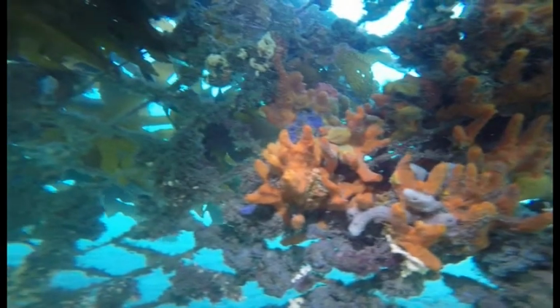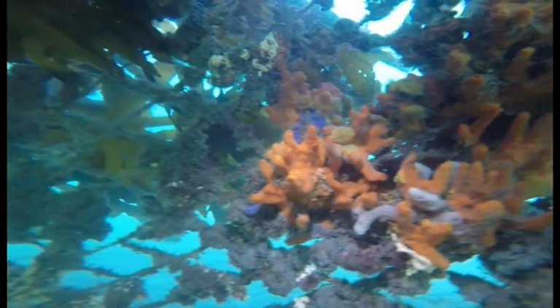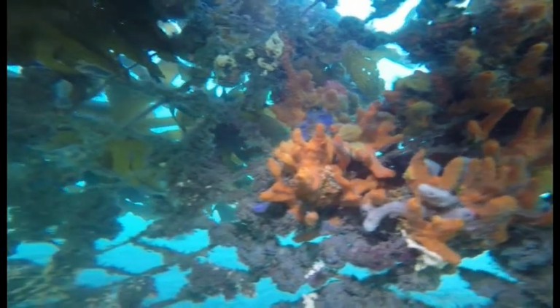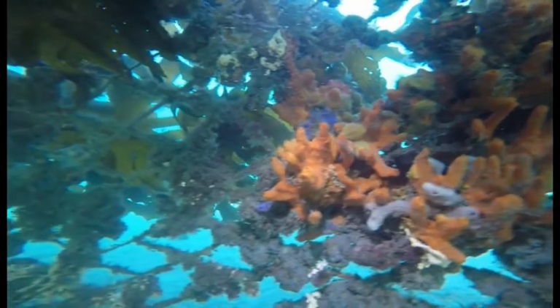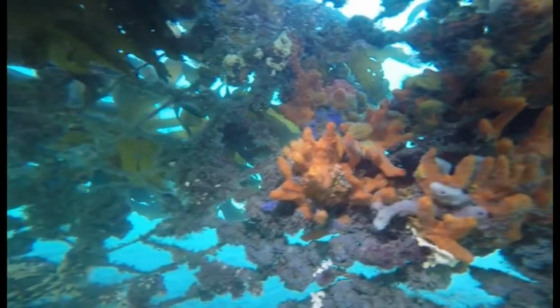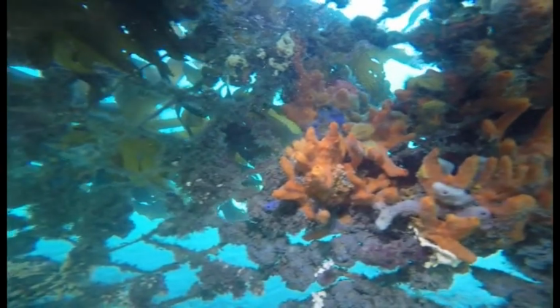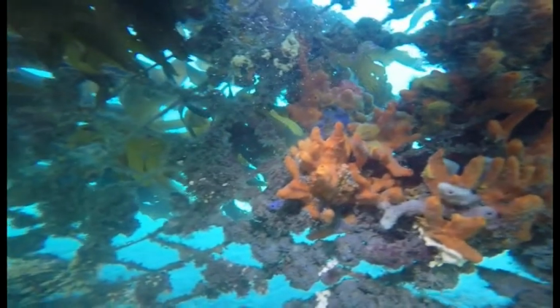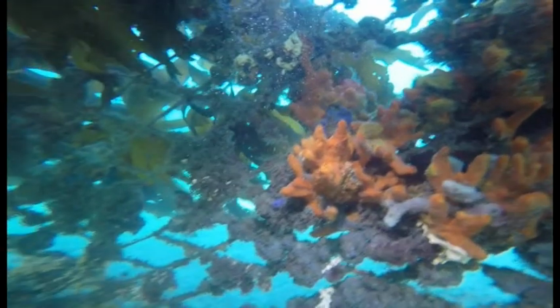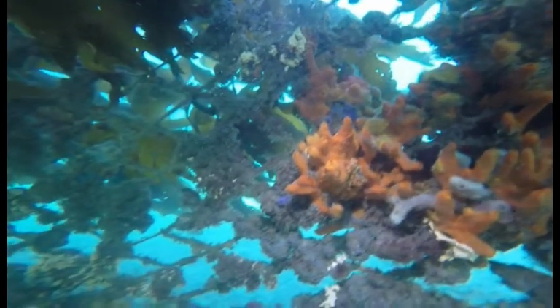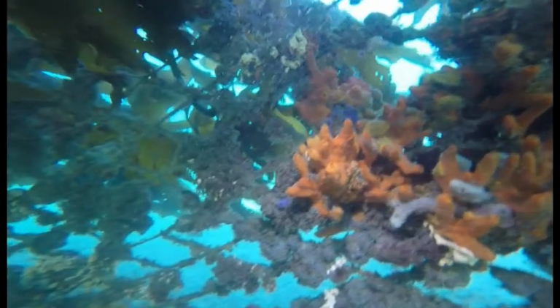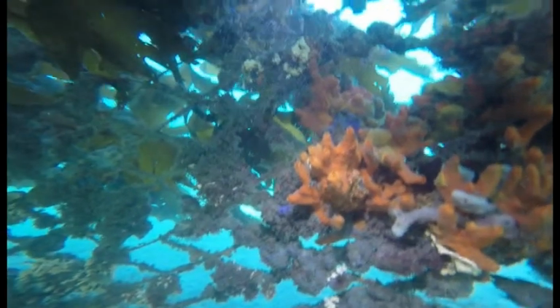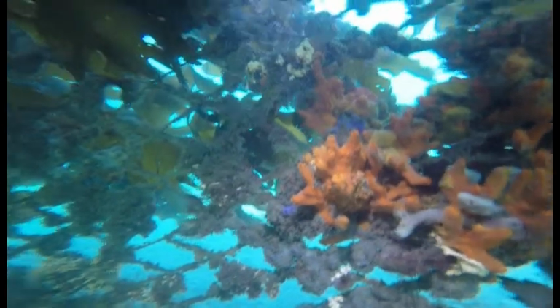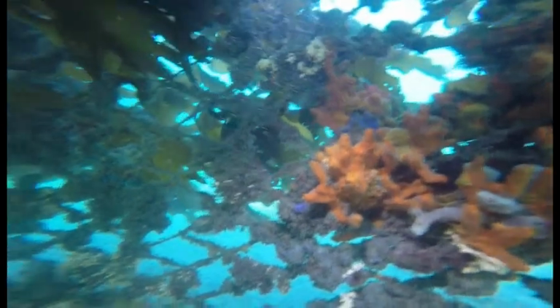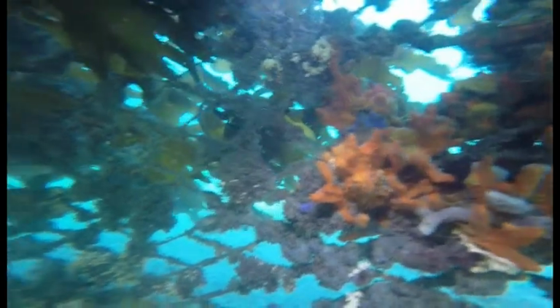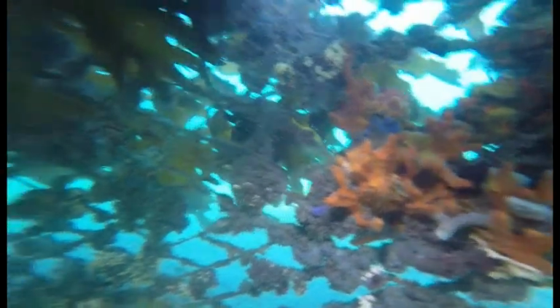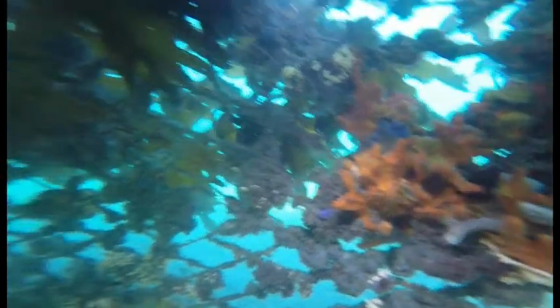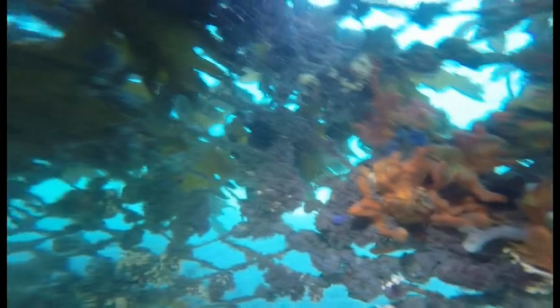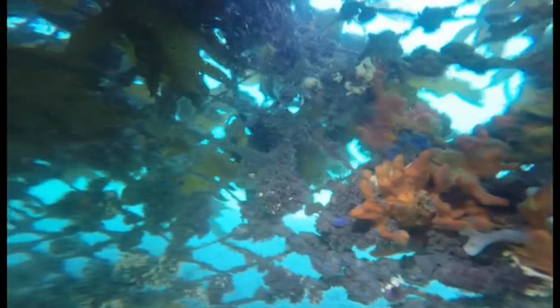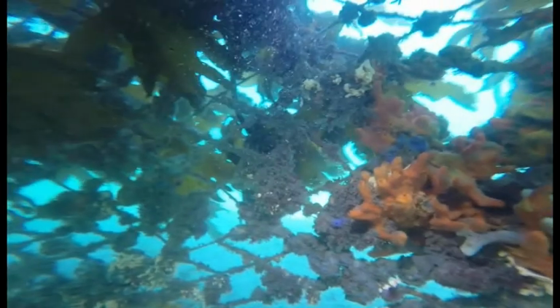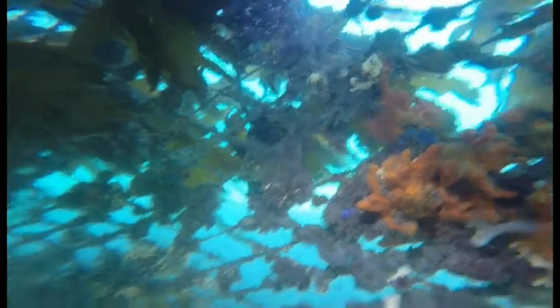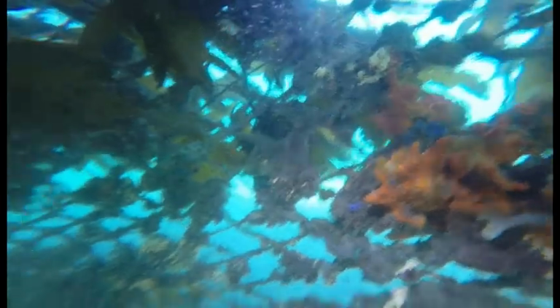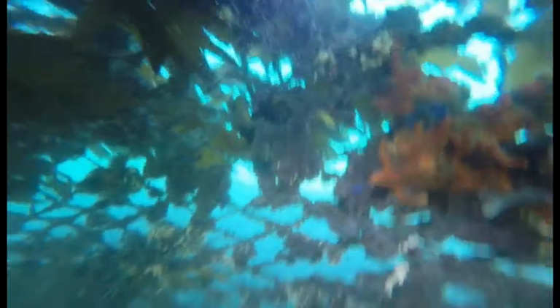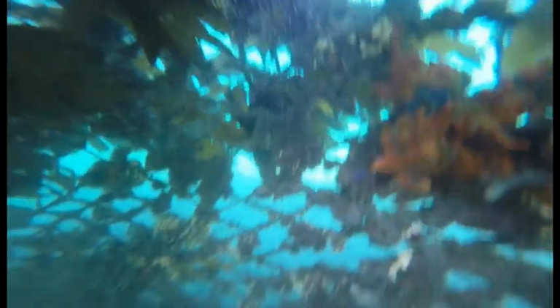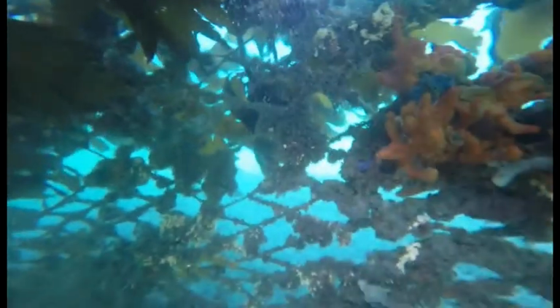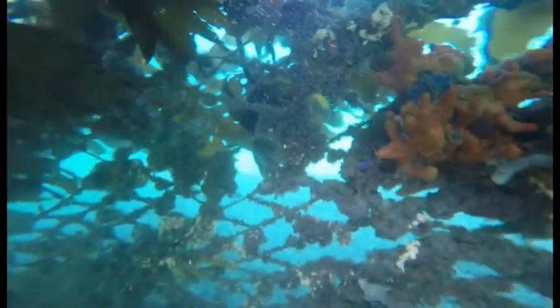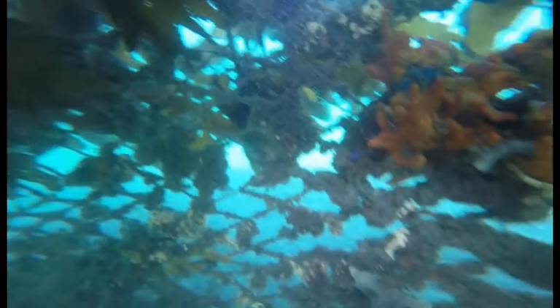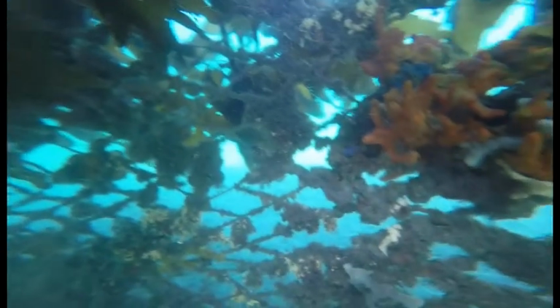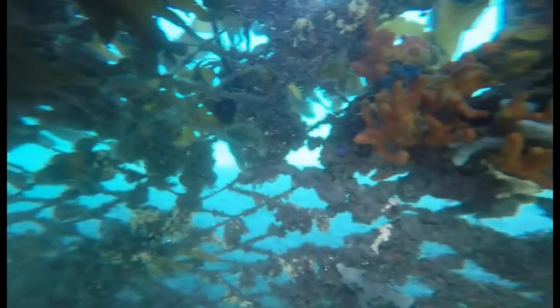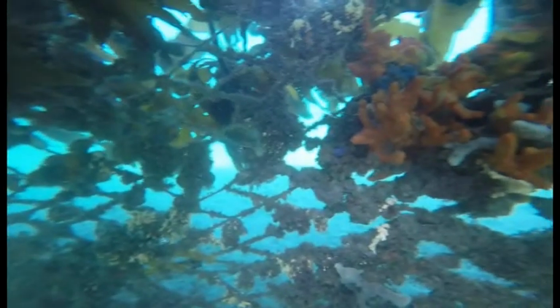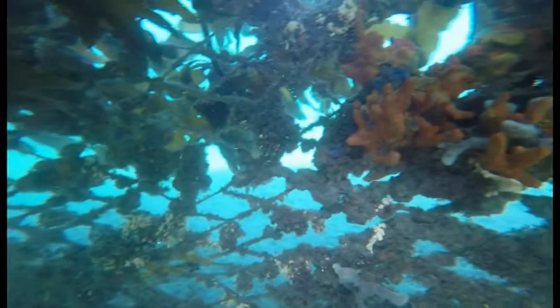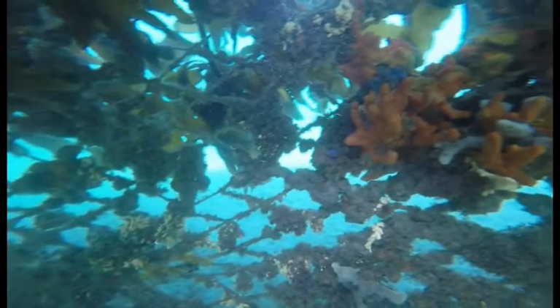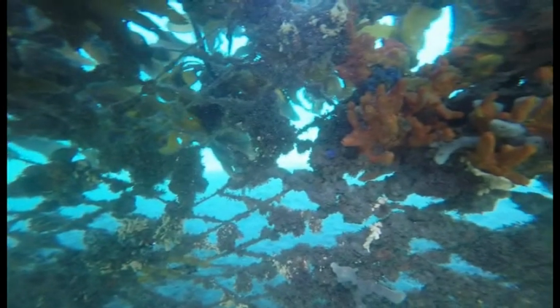A careful examination of the marine growth on the nets will reveal grottos for crabs, octopus and small fish.